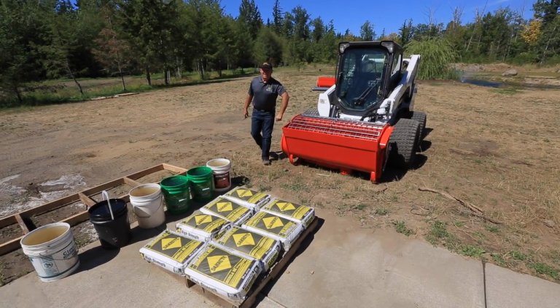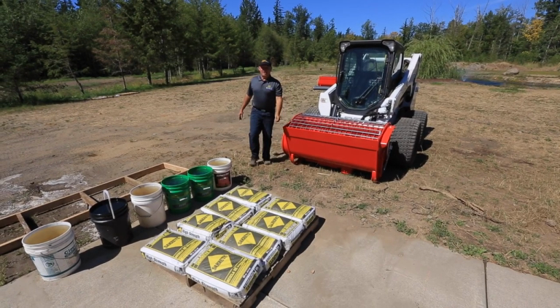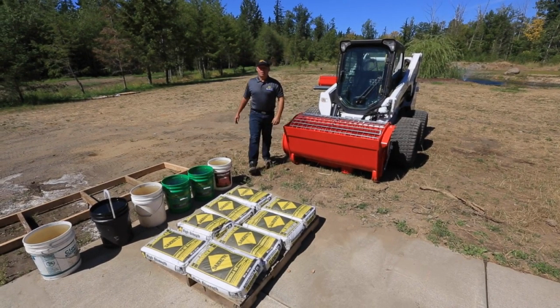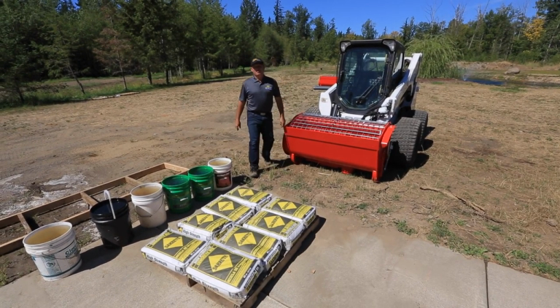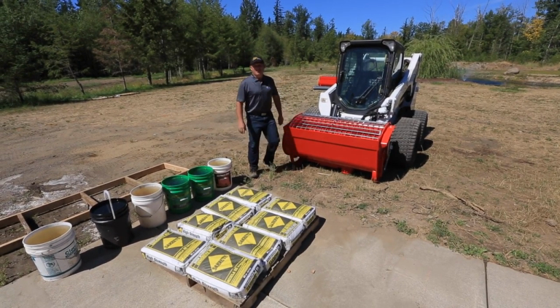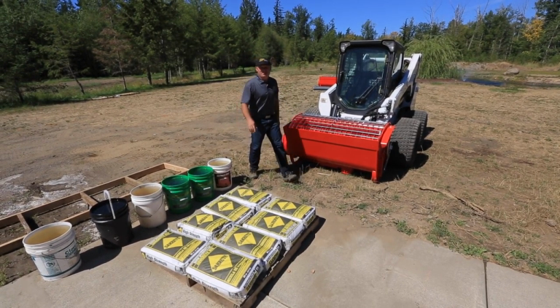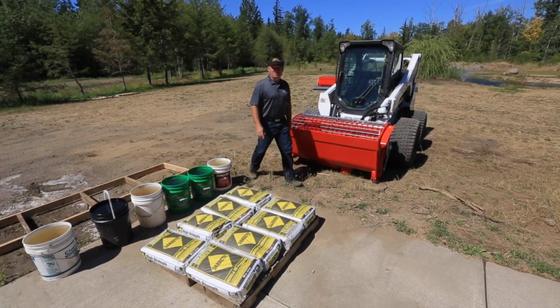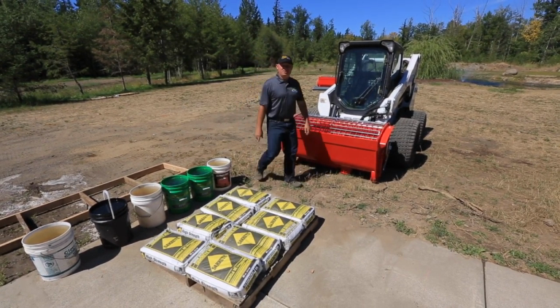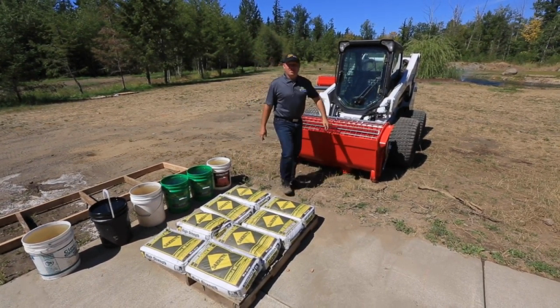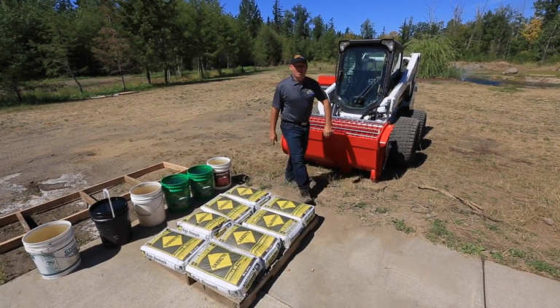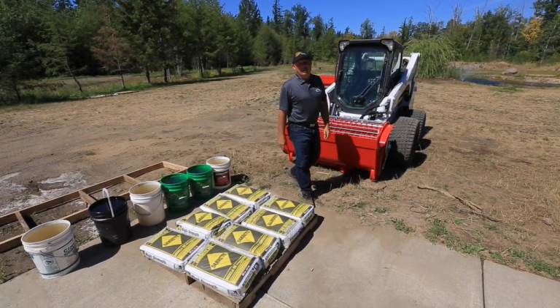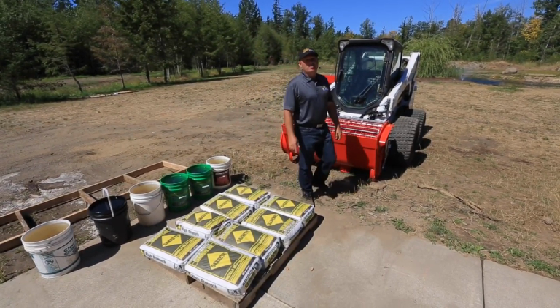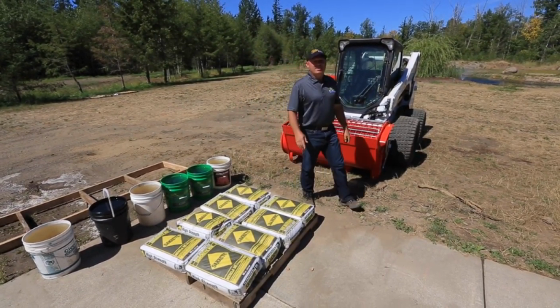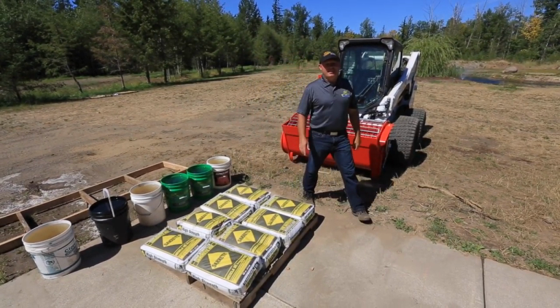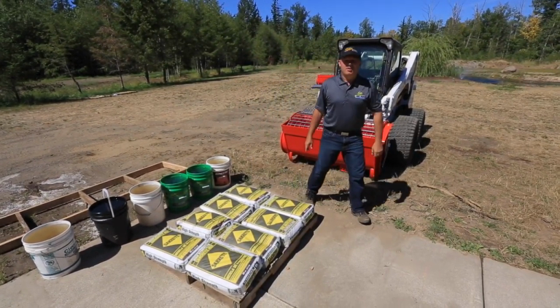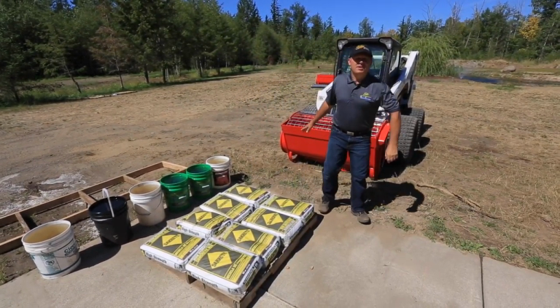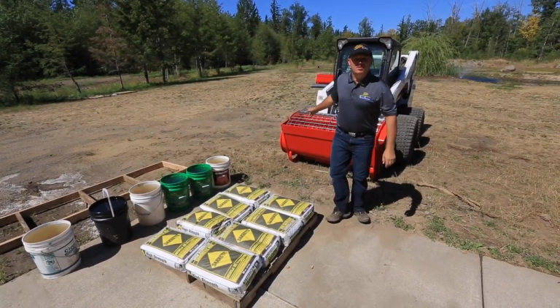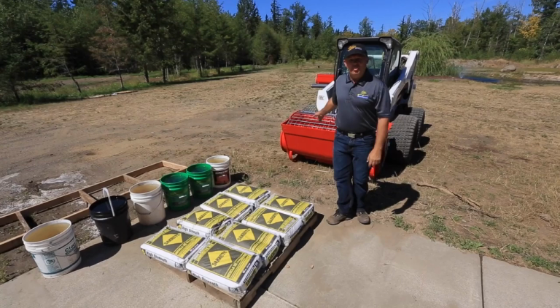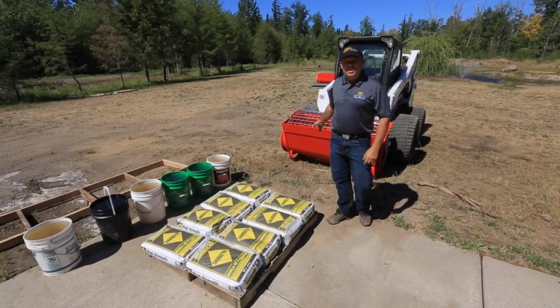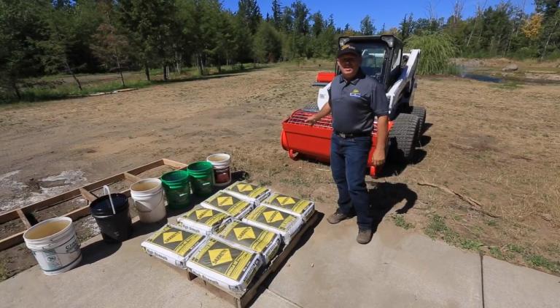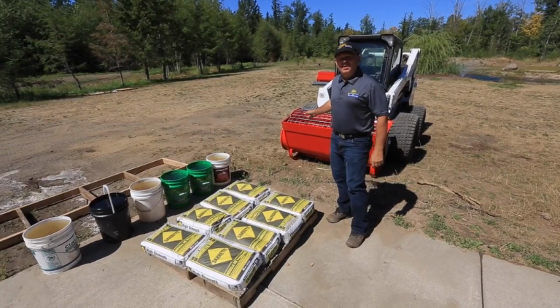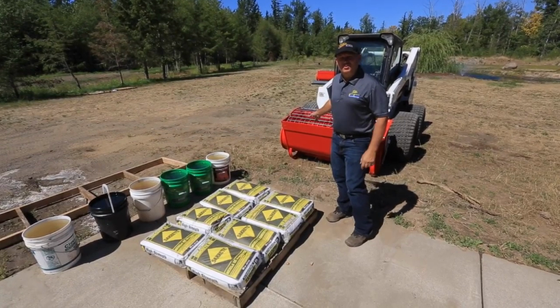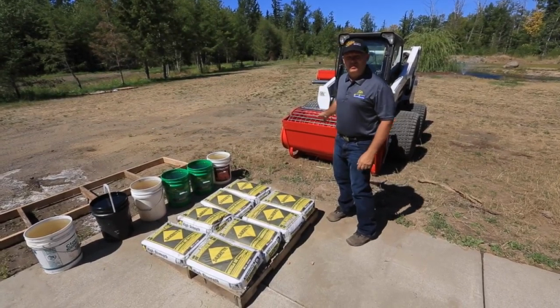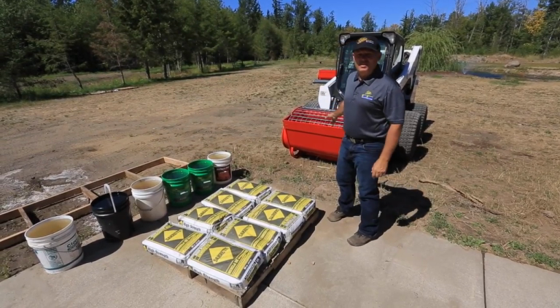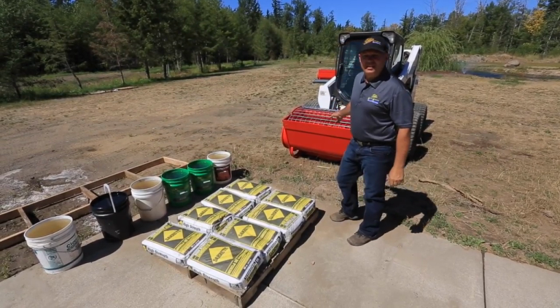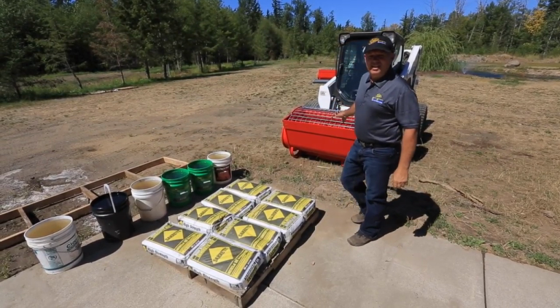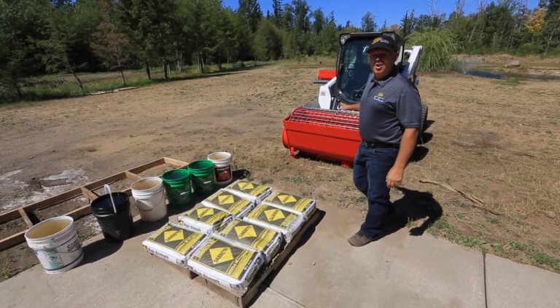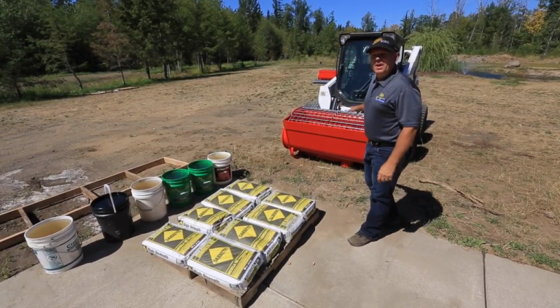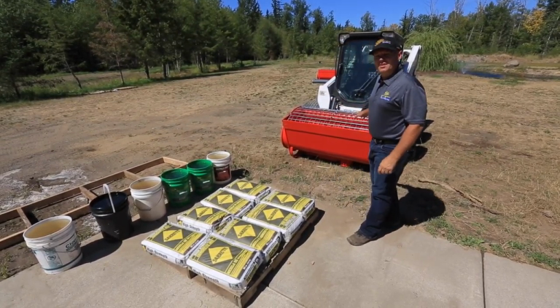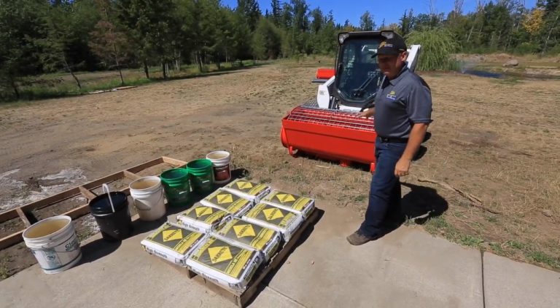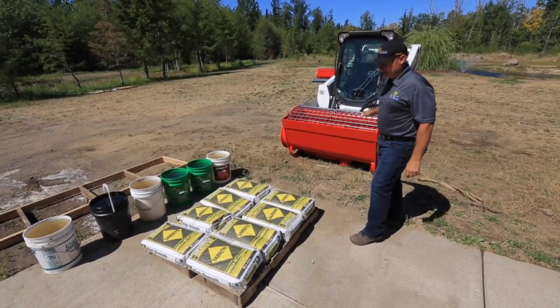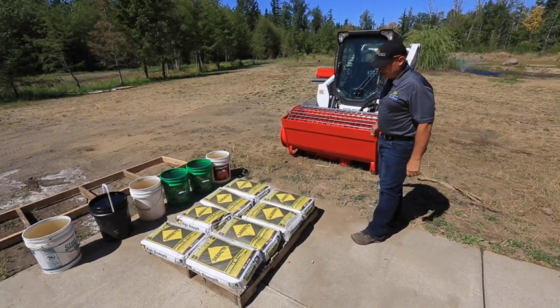Hi, I'm Rob from SkidSteerSolutions.com. I'm here with the Atera Mix & Go BMX 250 Compact Cement Mixer.